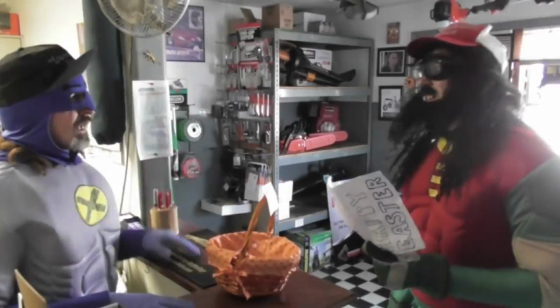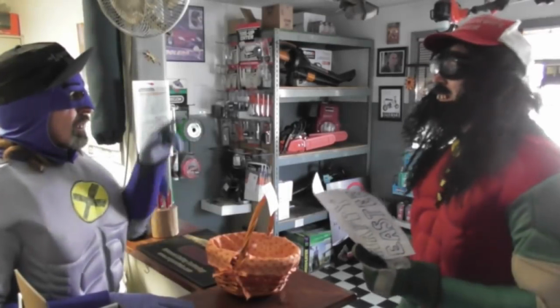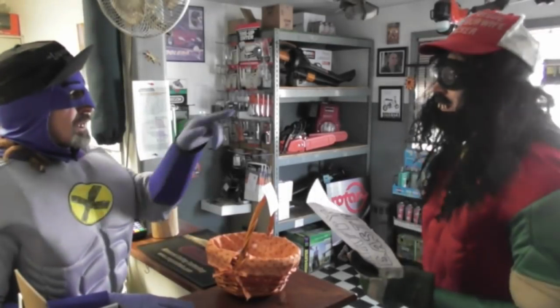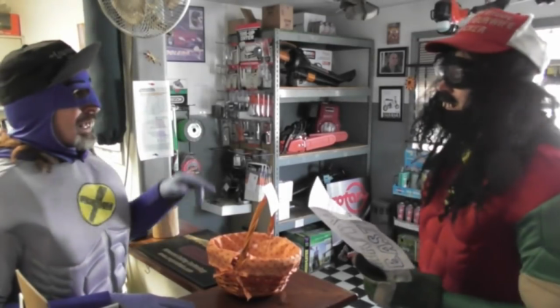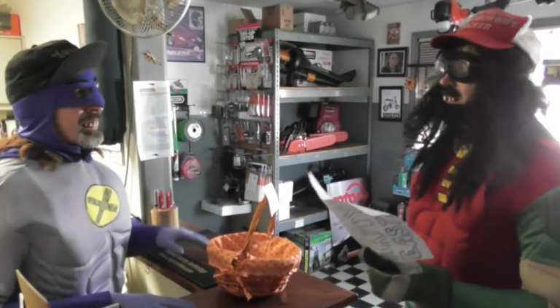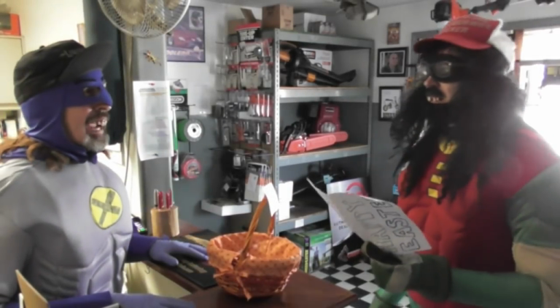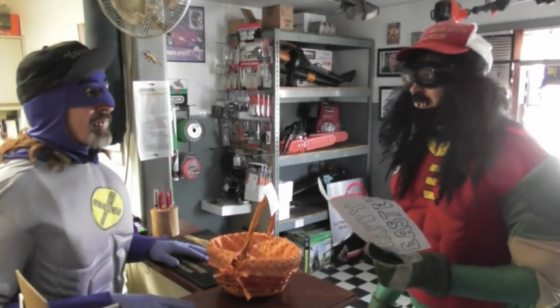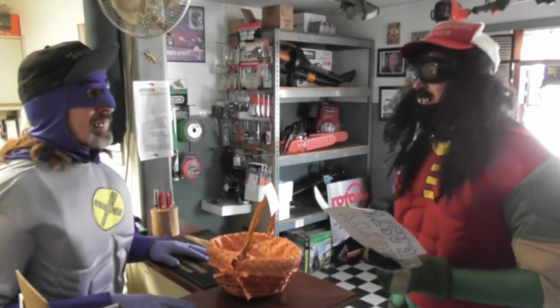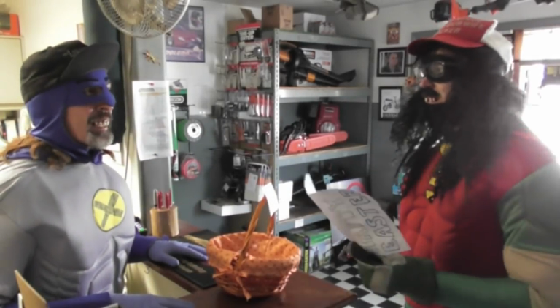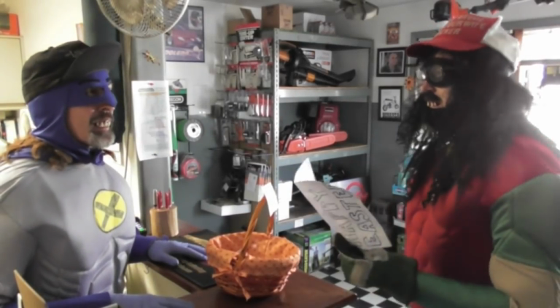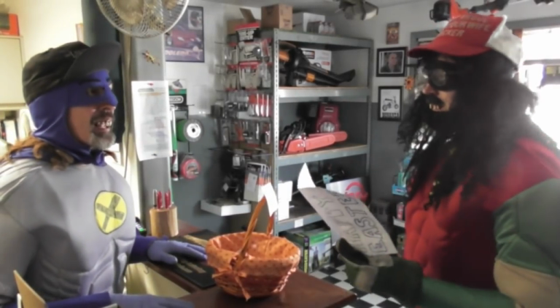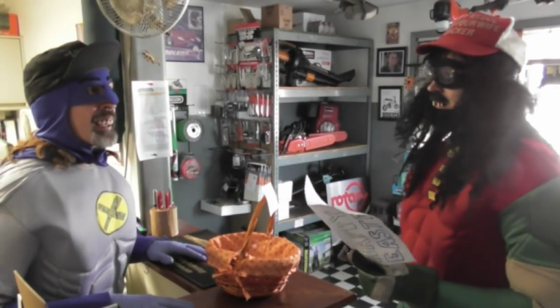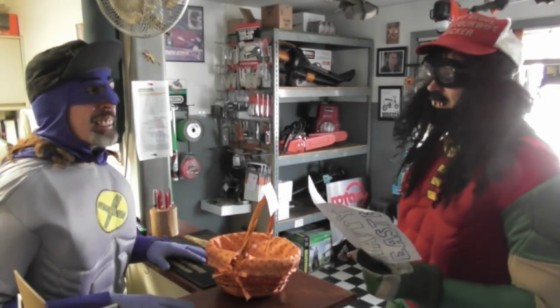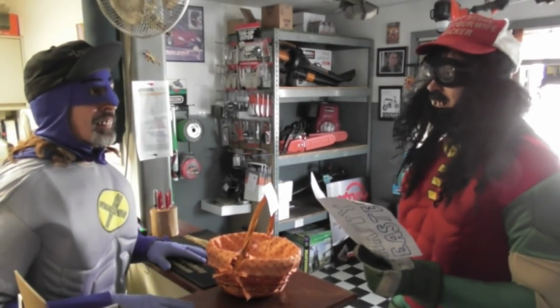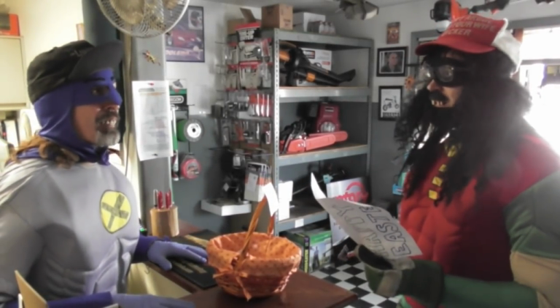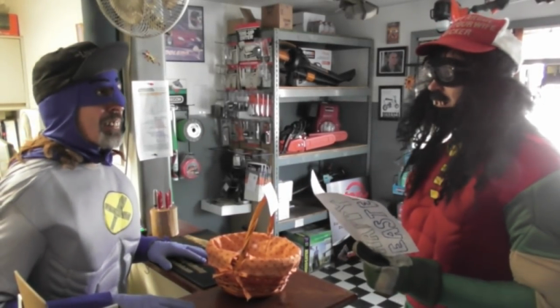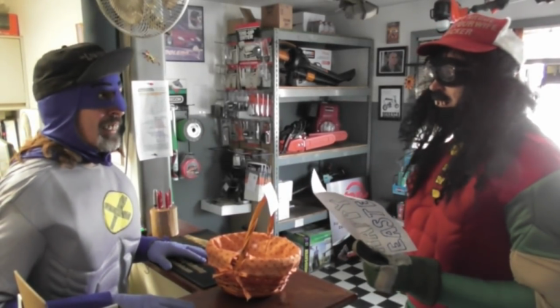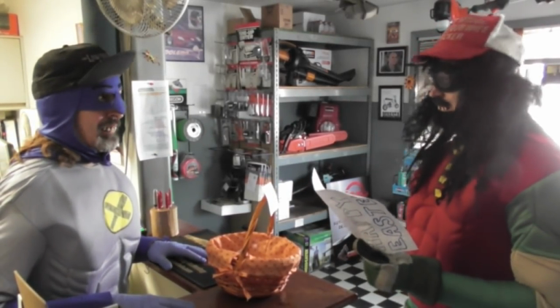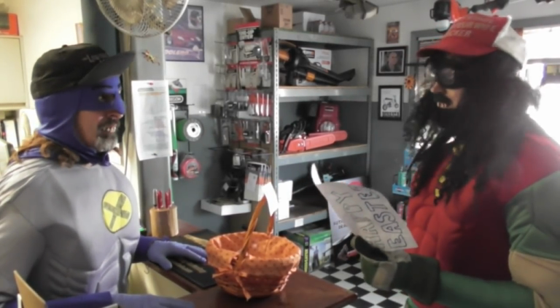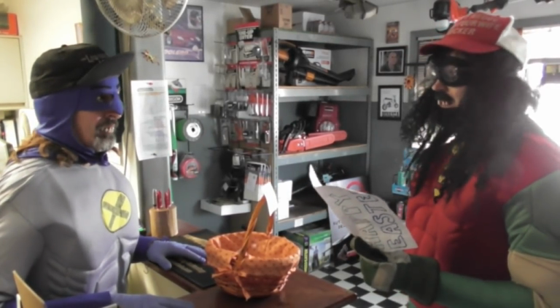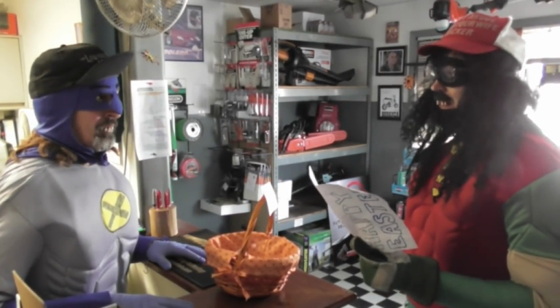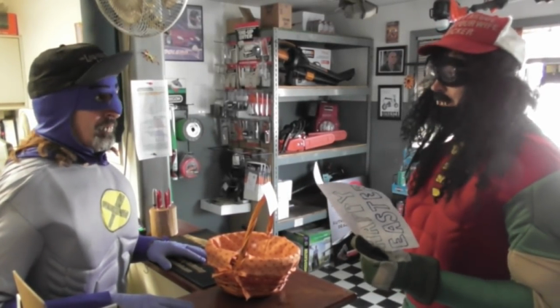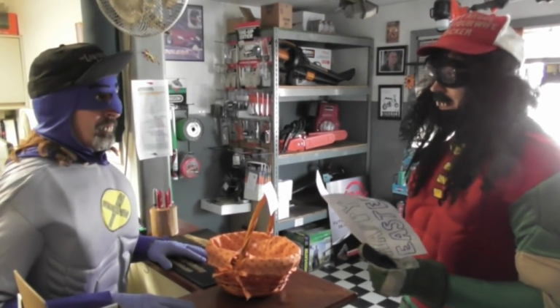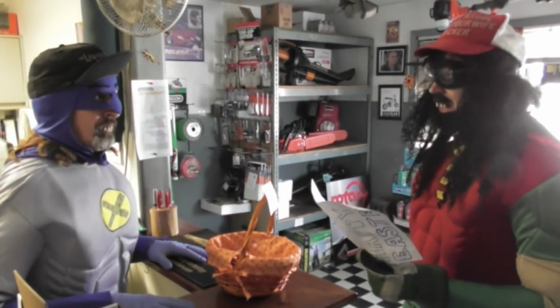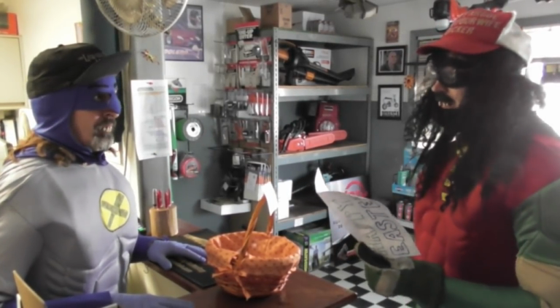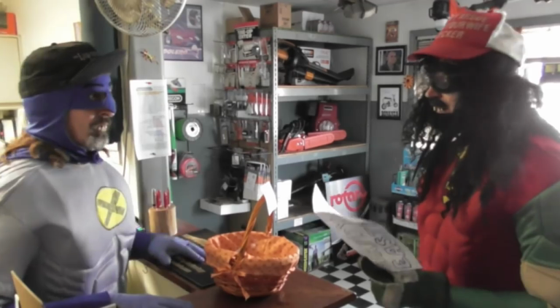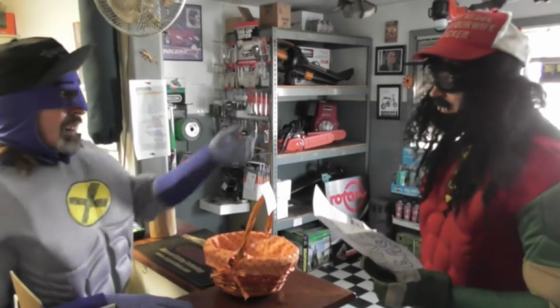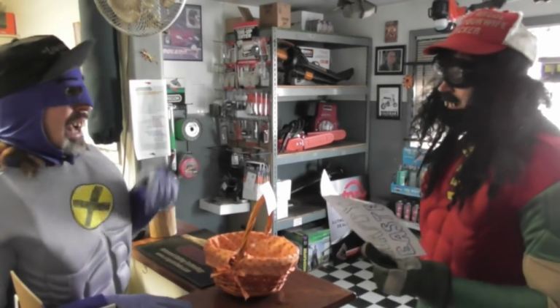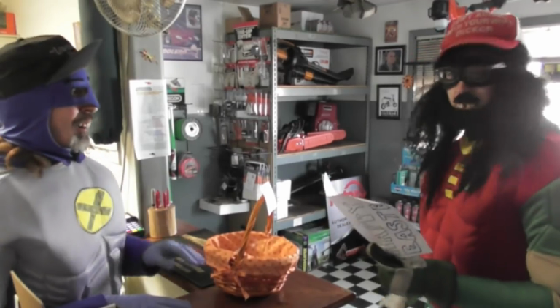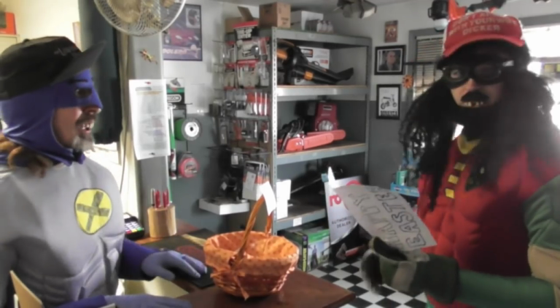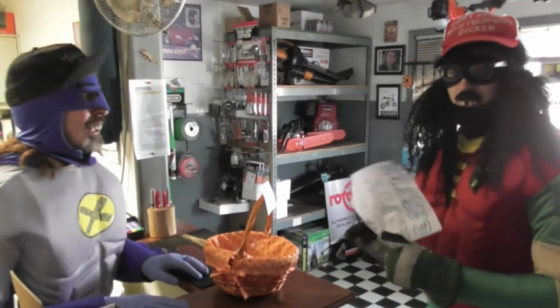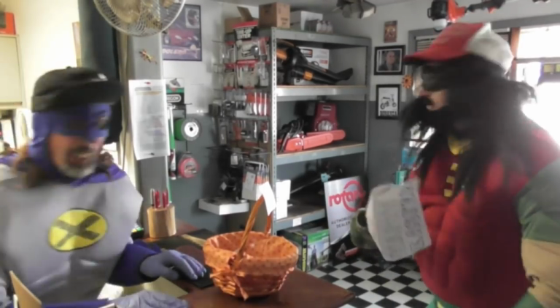Looks like the Scammer is sending us on an Easter beer hunt. Sure is, Blade Man. Come on, Throttle. Let's go!